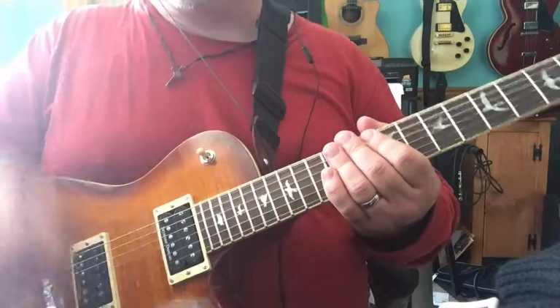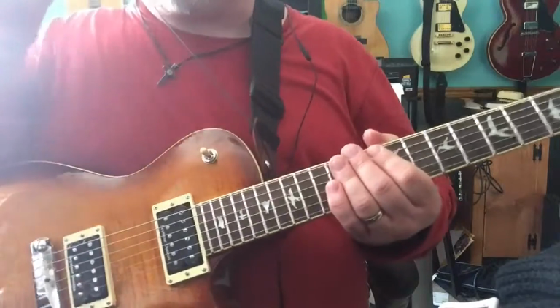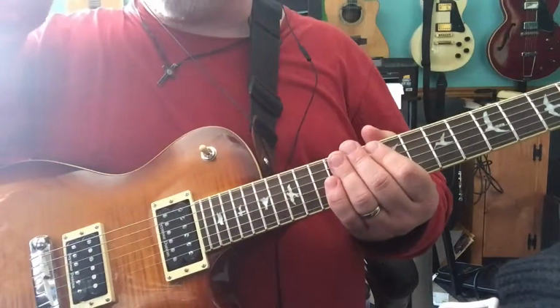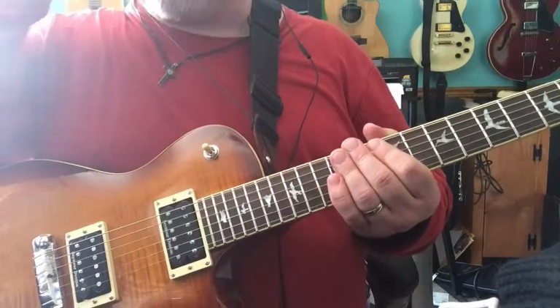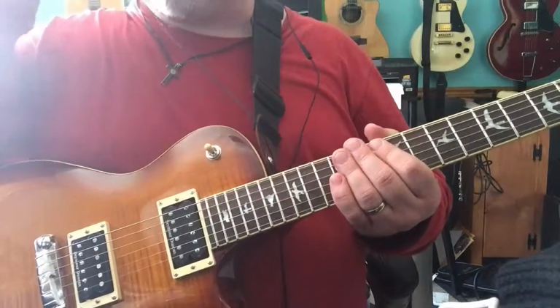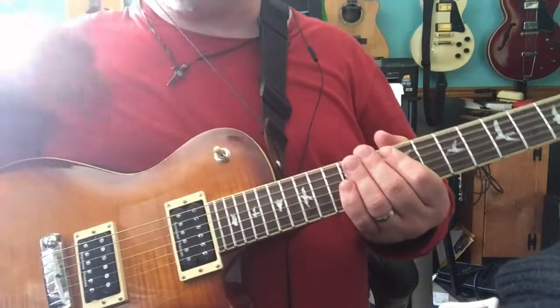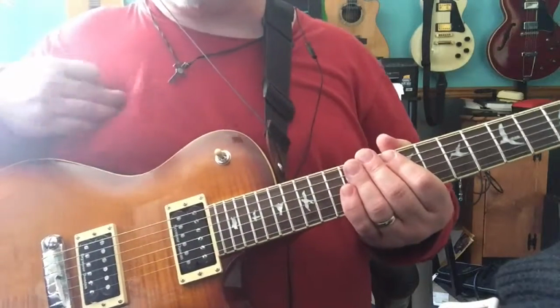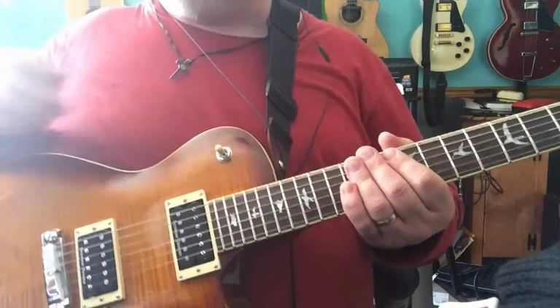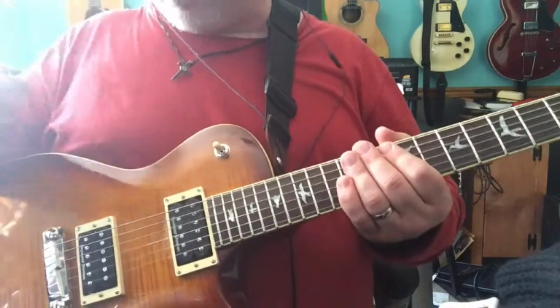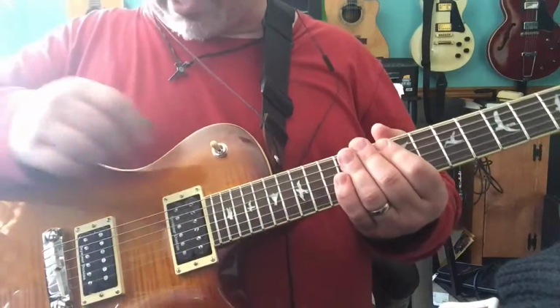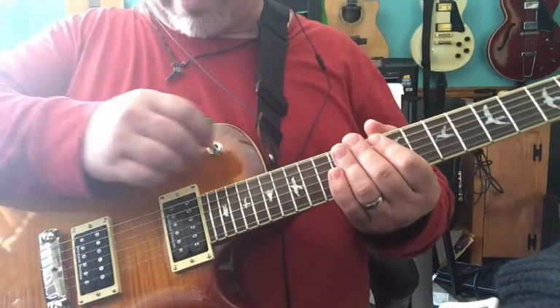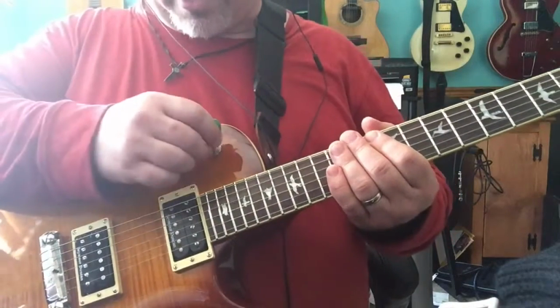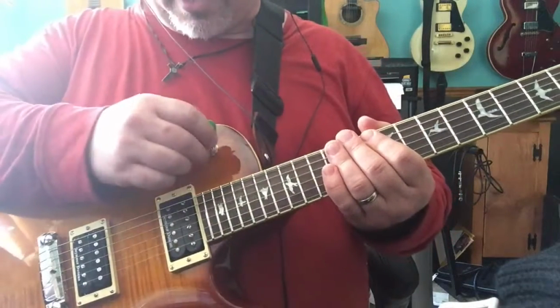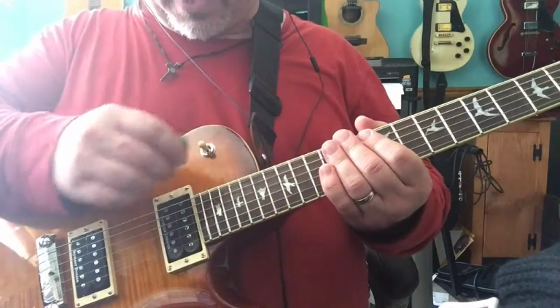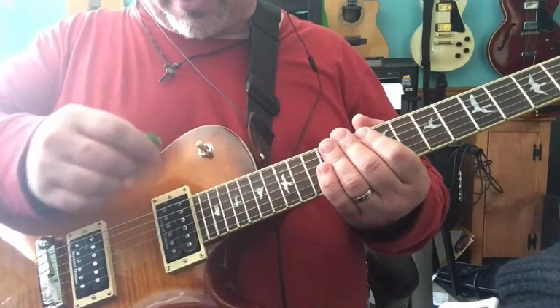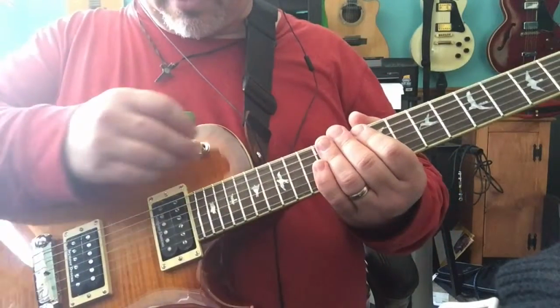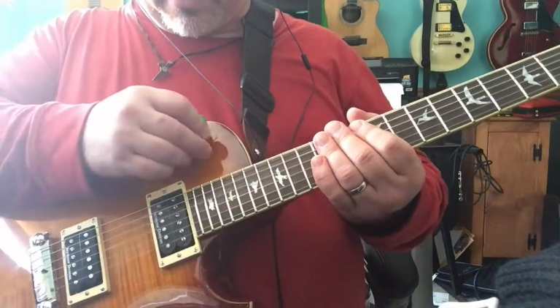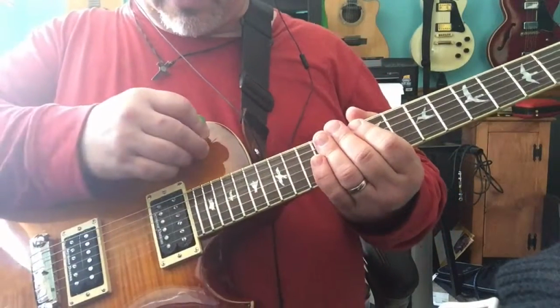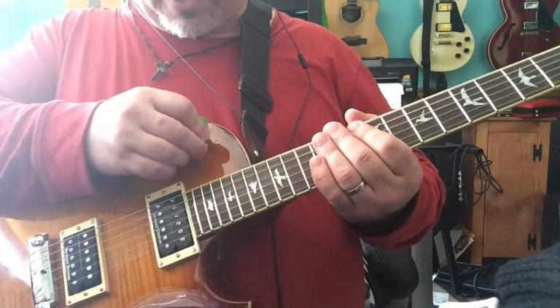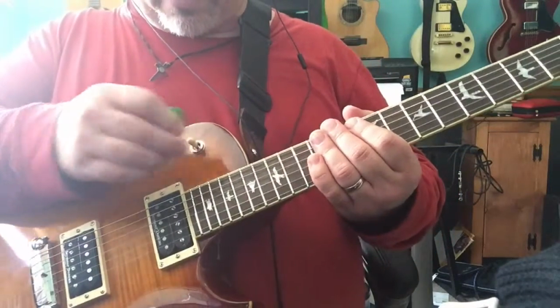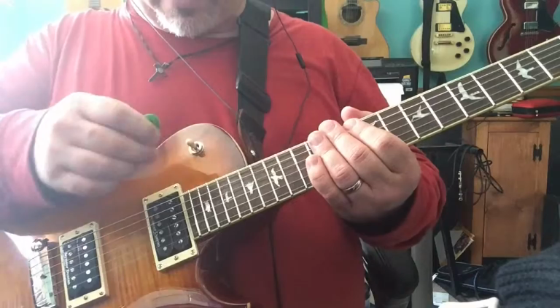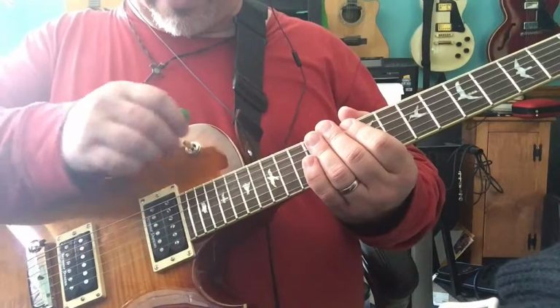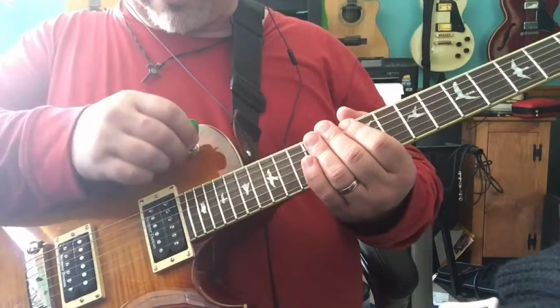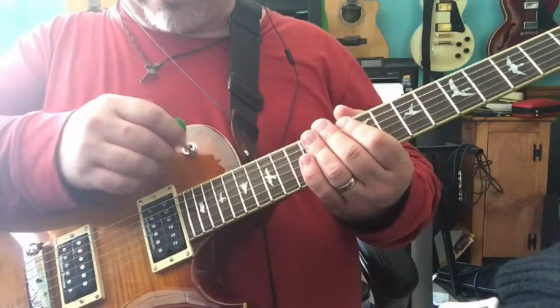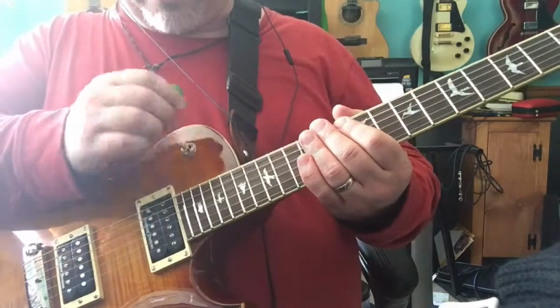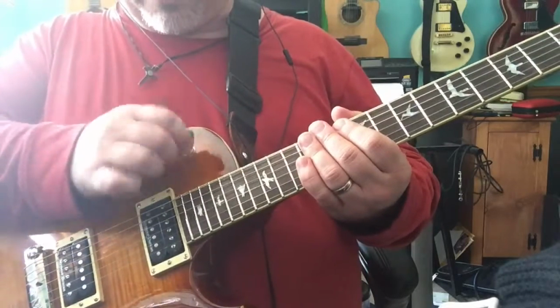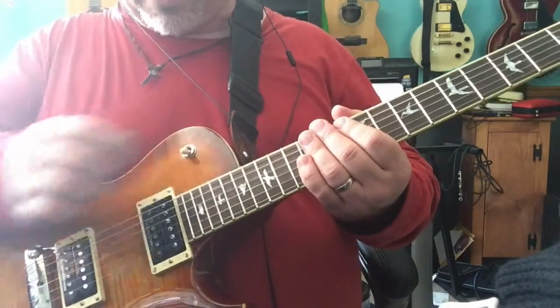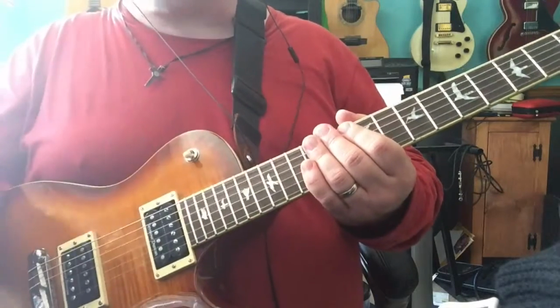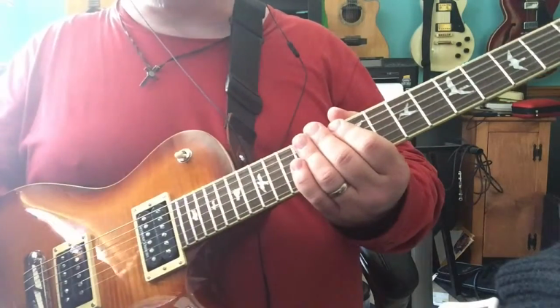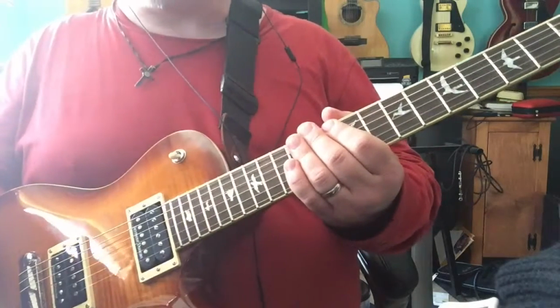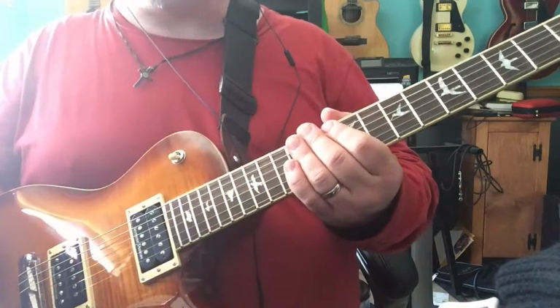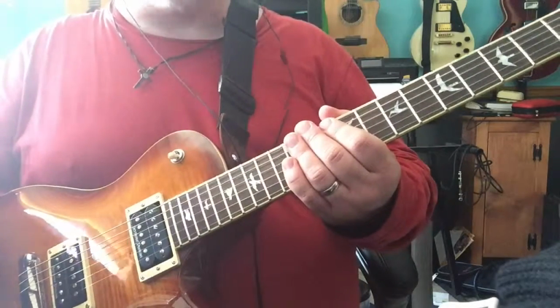Alright, so I'm going to play a couple of things here. We'll start with neck position, I suppose.